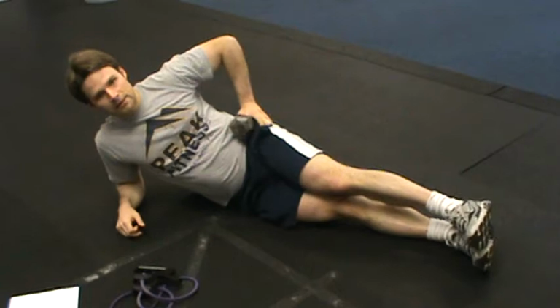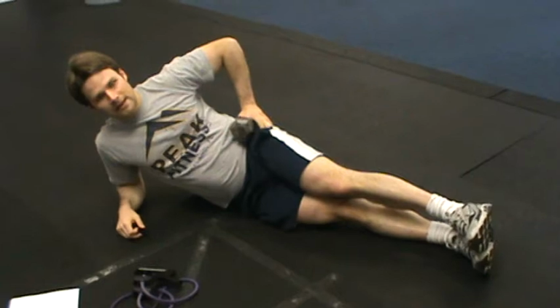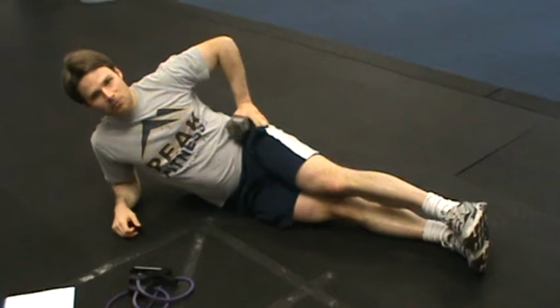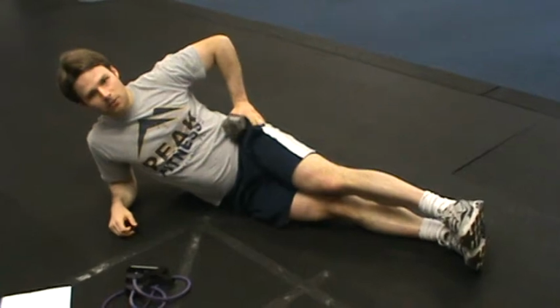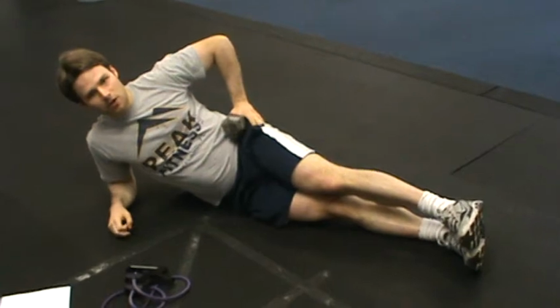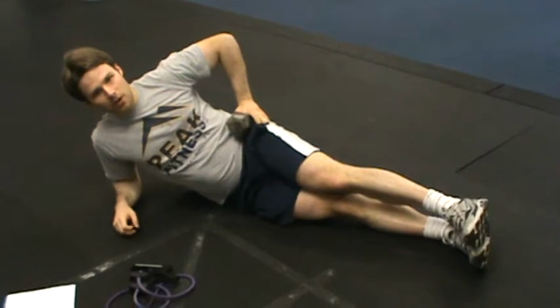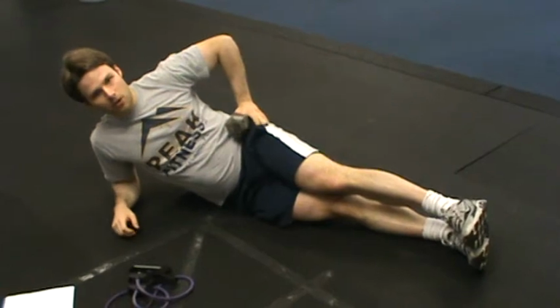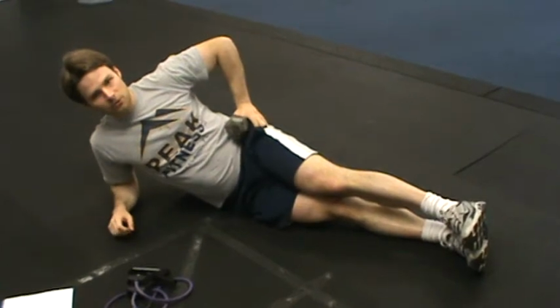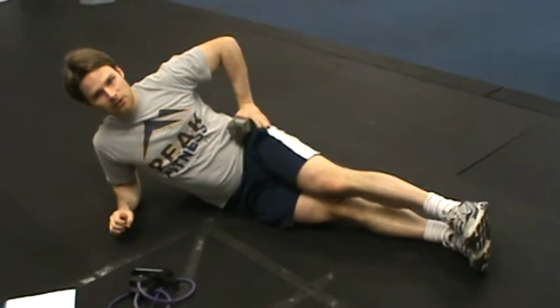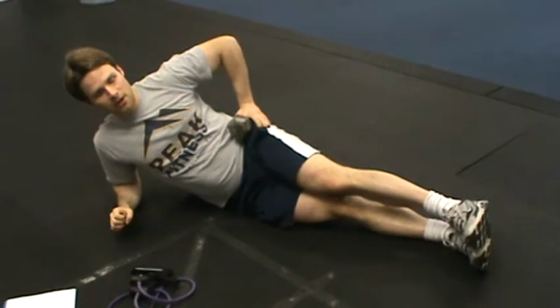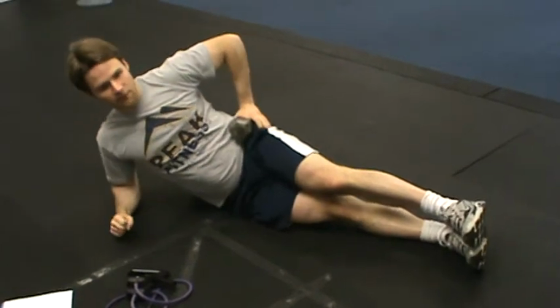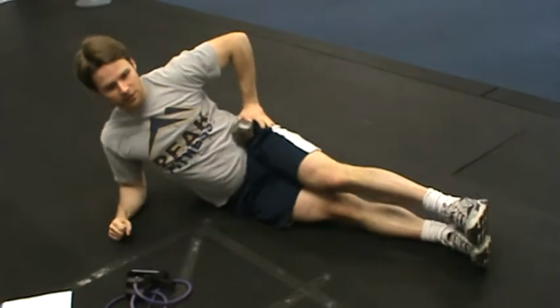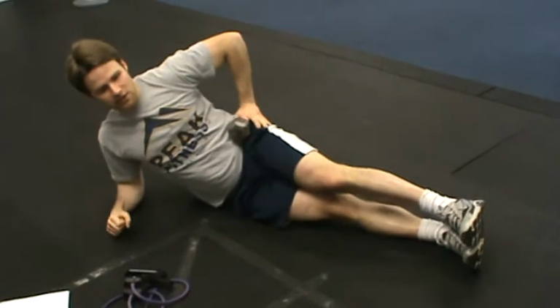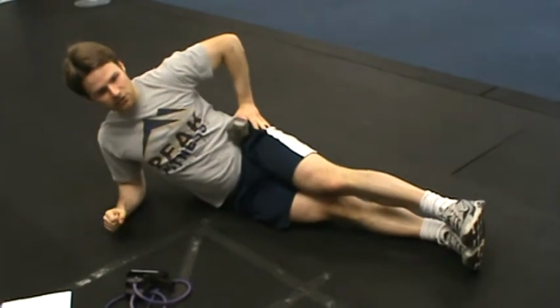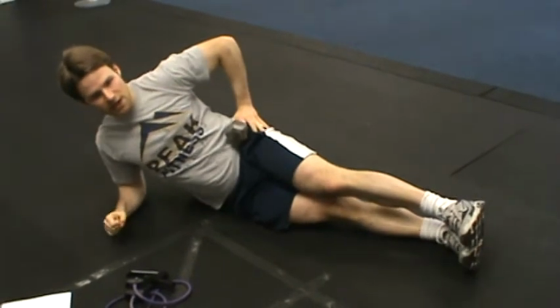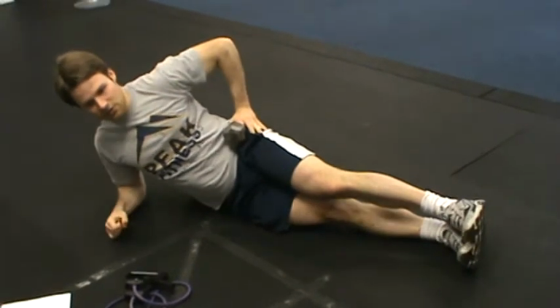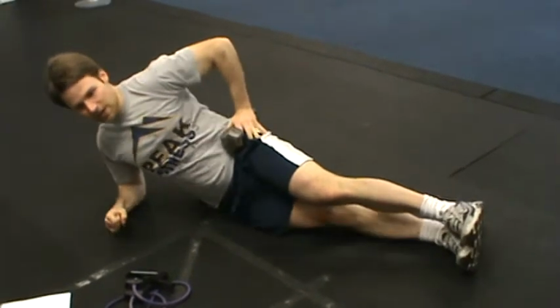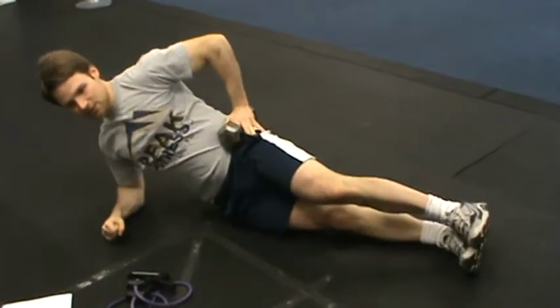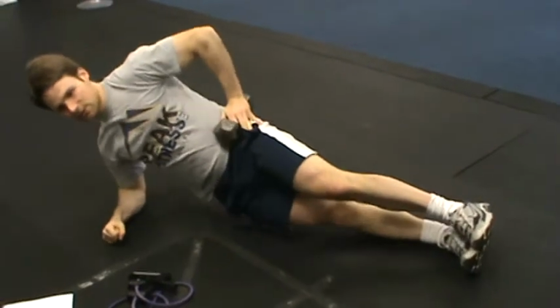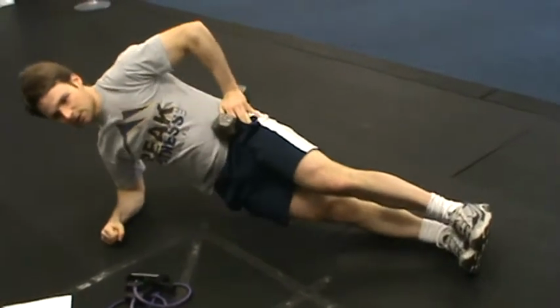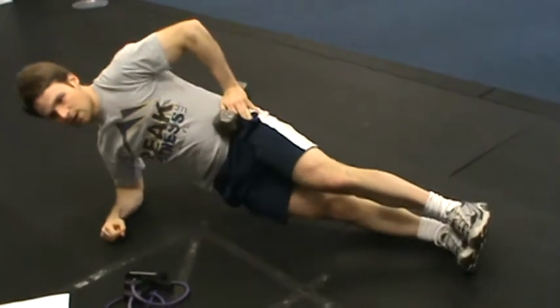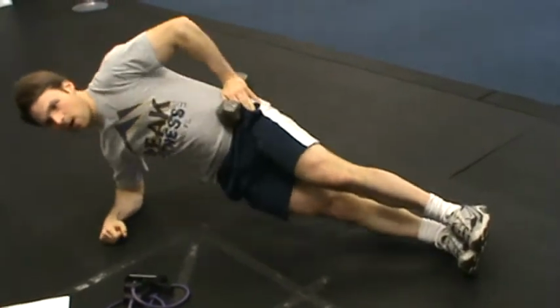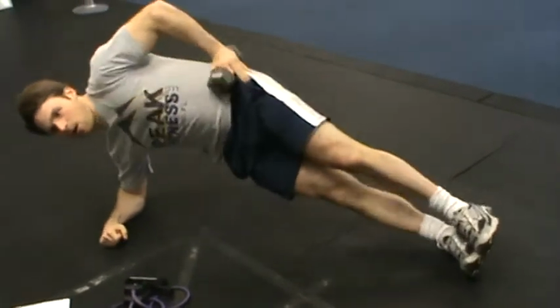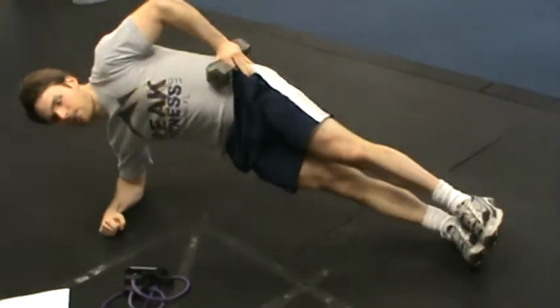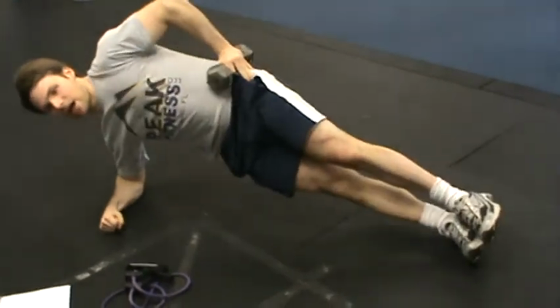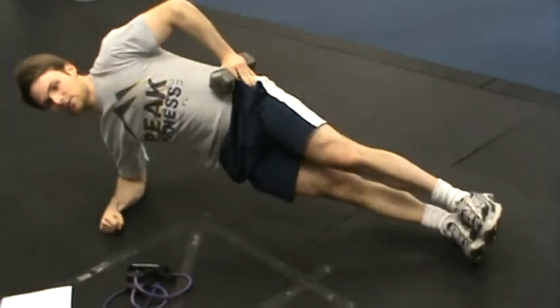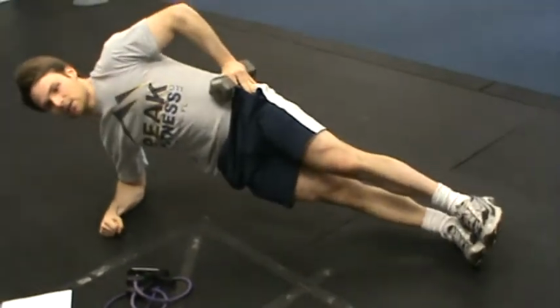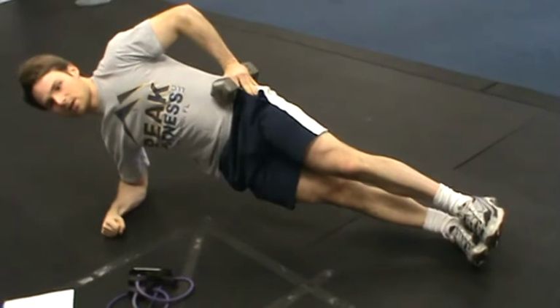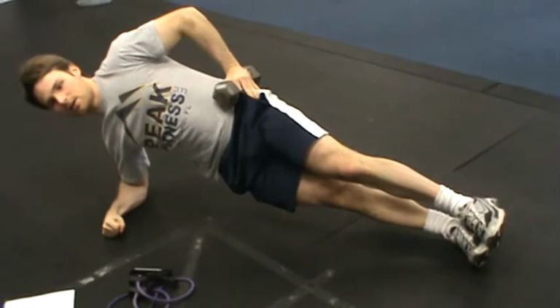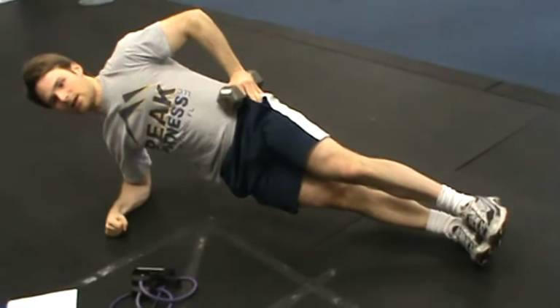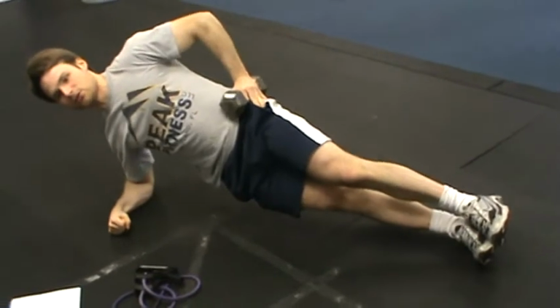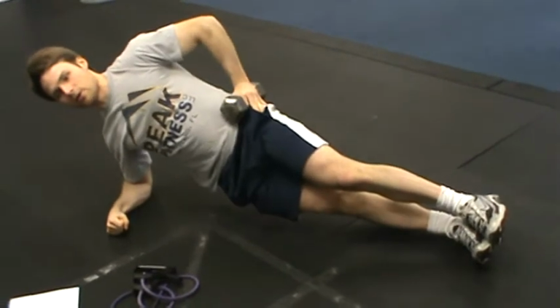Side plank with dumbbell pulse. For this exercise, the pace is up fast, down slowly.